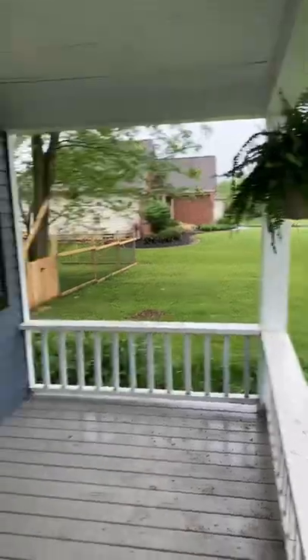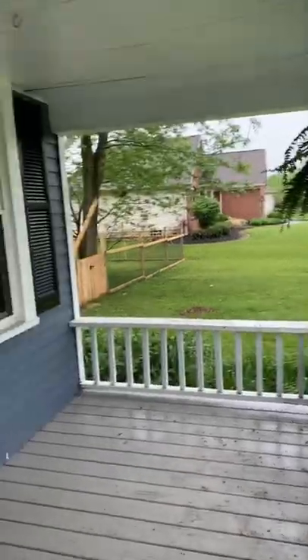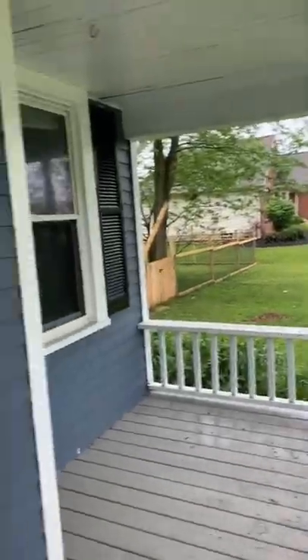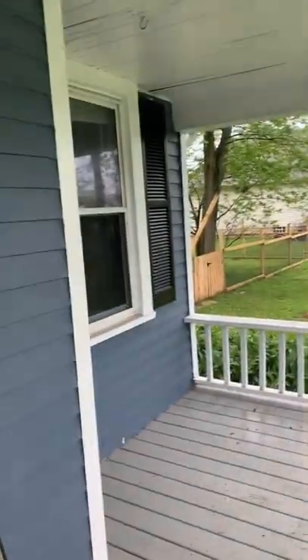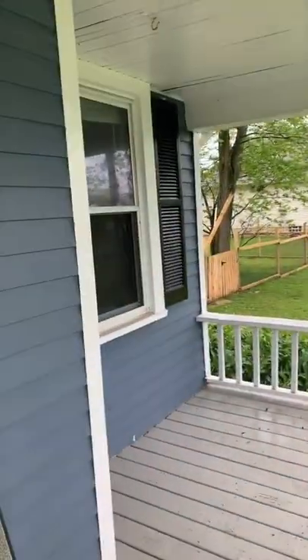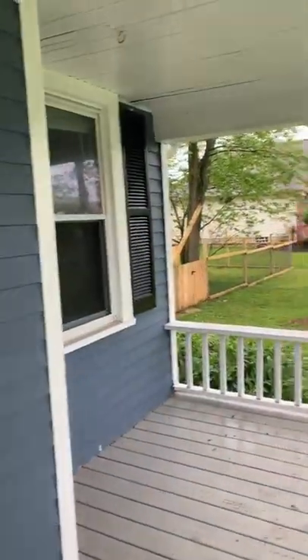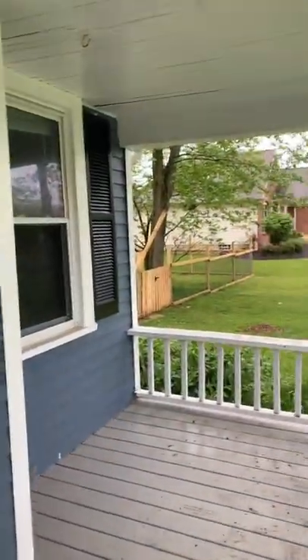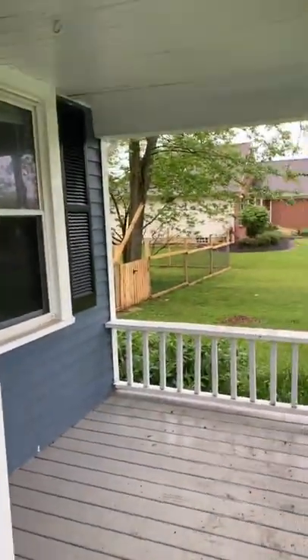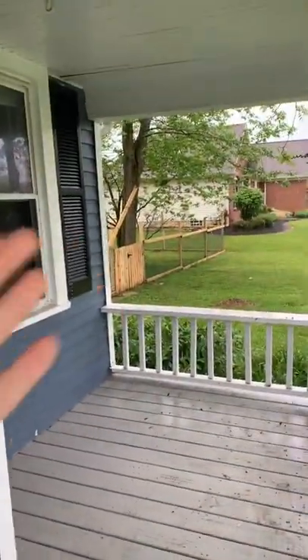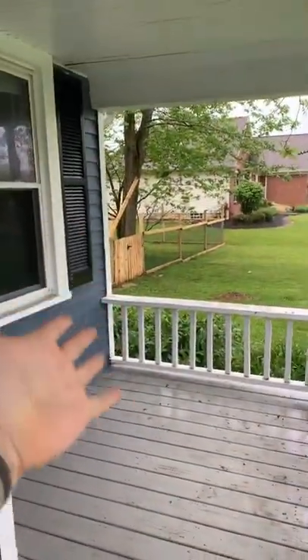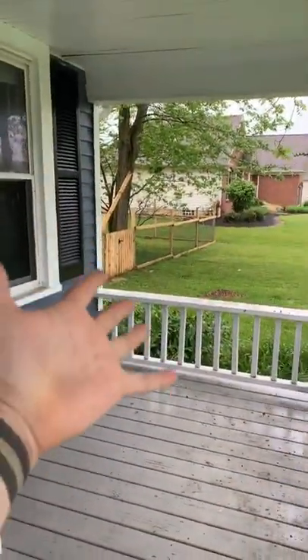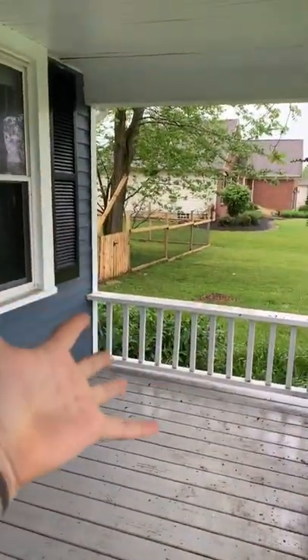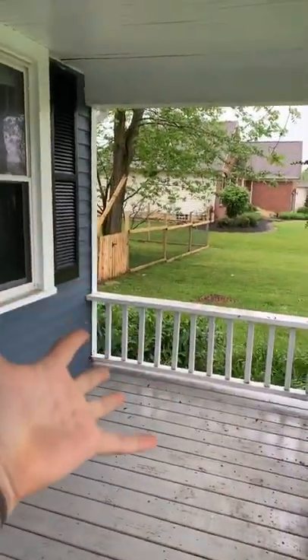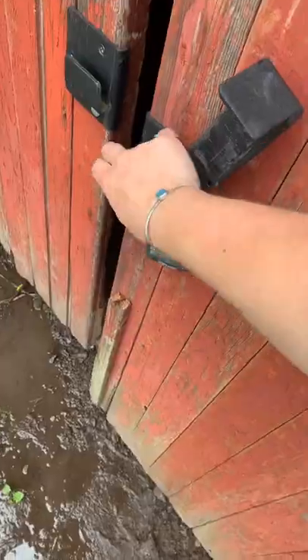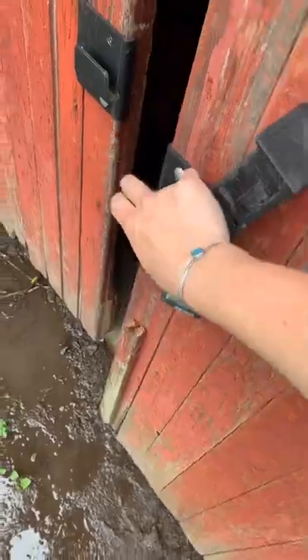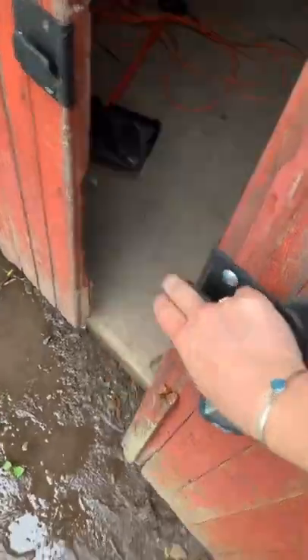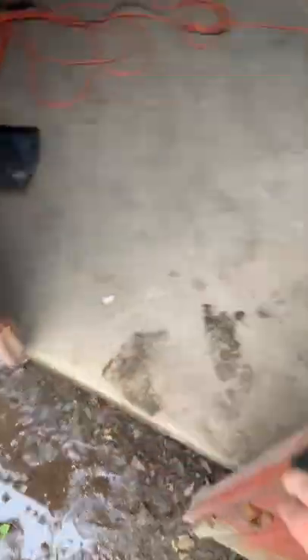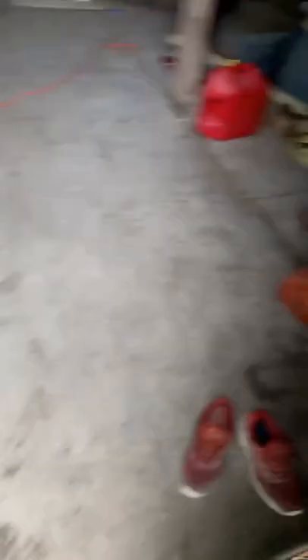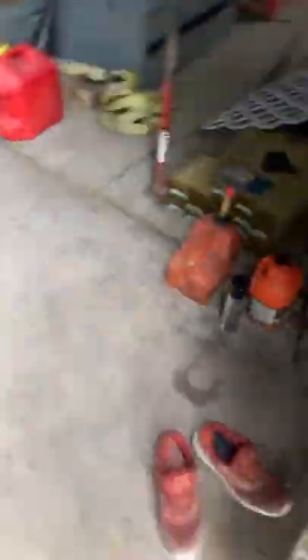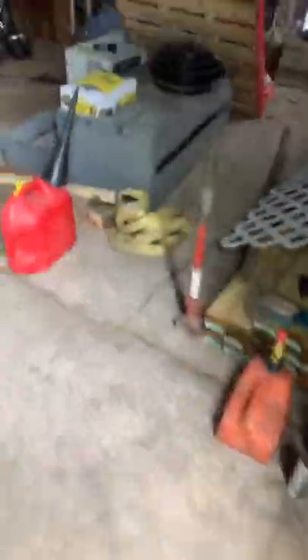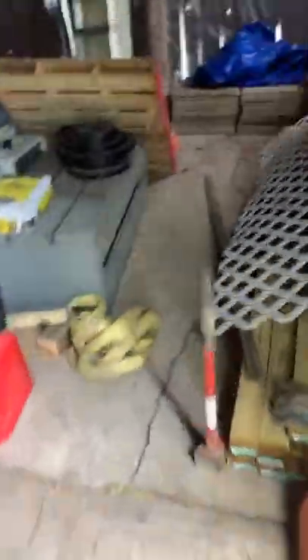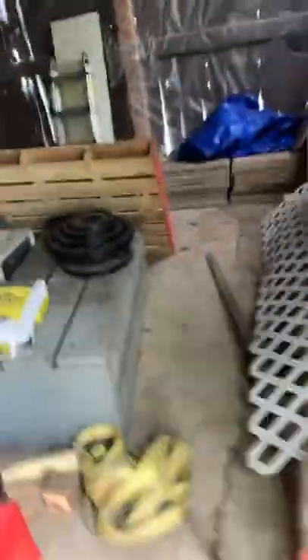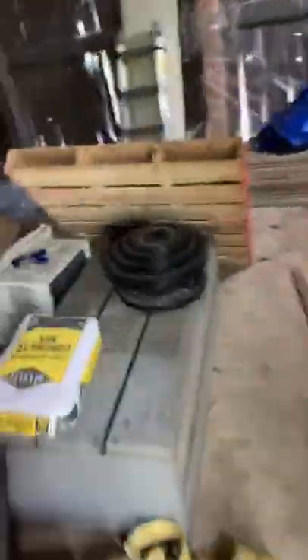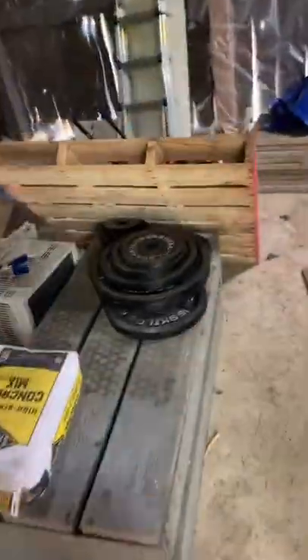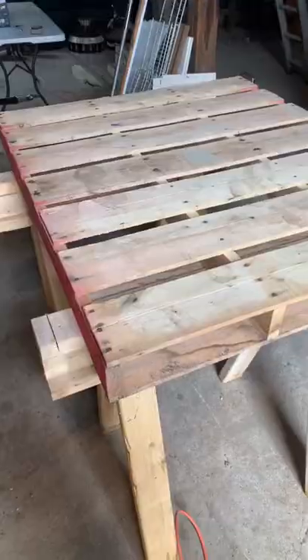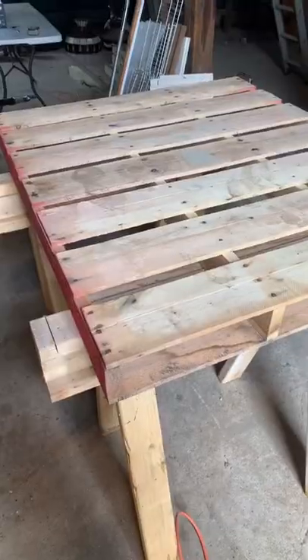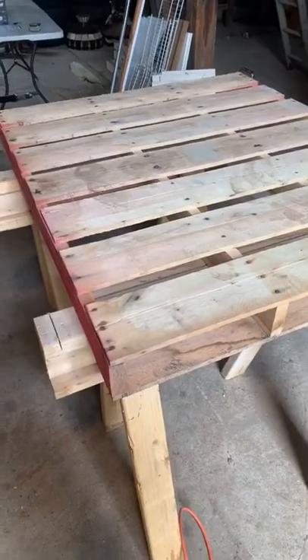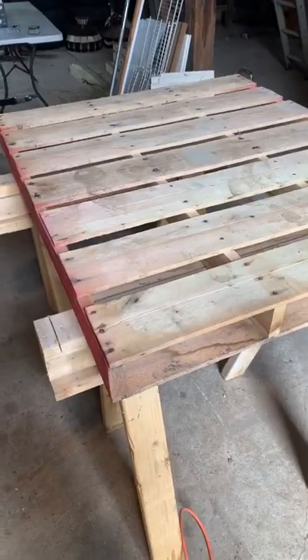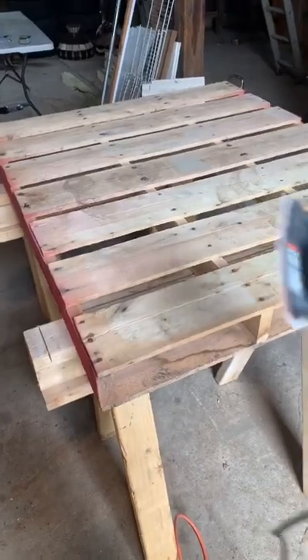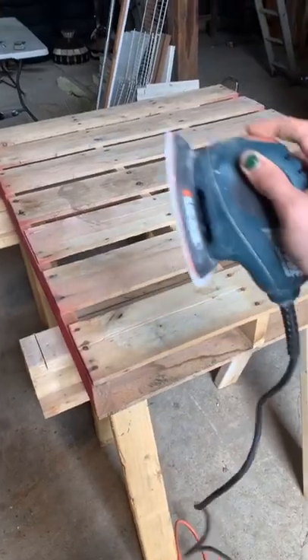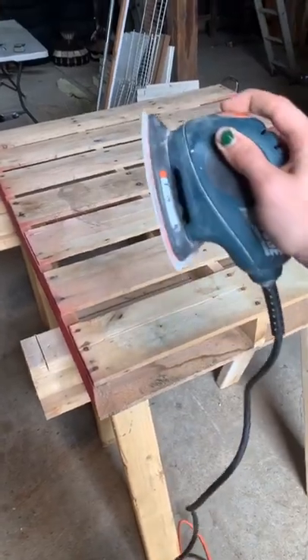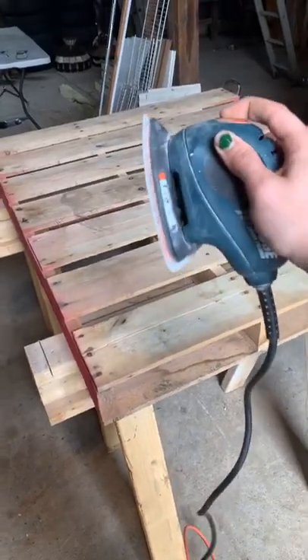A house isn't a farmhouse until it has a porch swing, am I right? And luckily in the barn we had a pallet we just got from a concrete shipment.